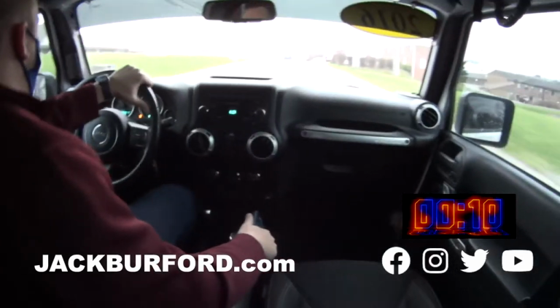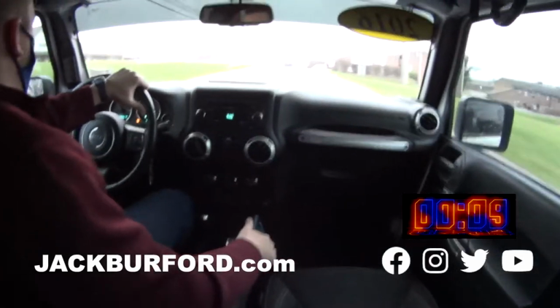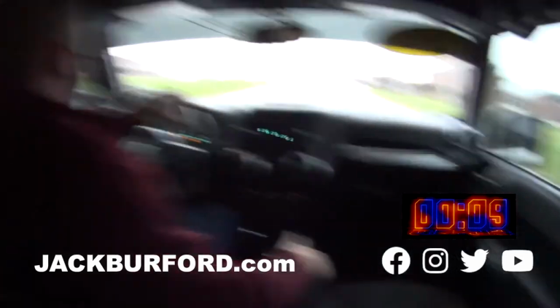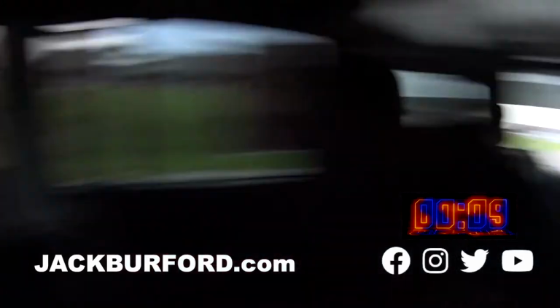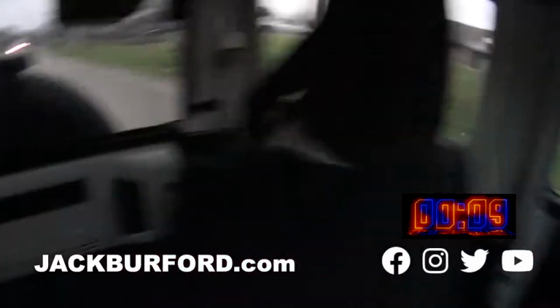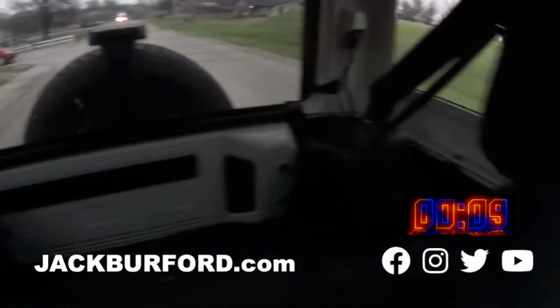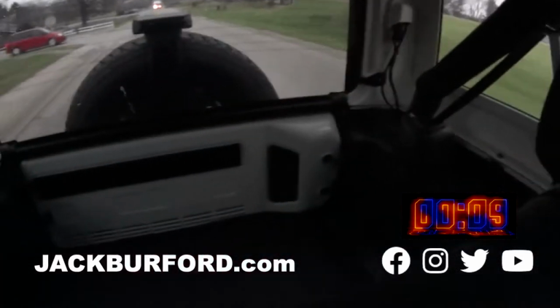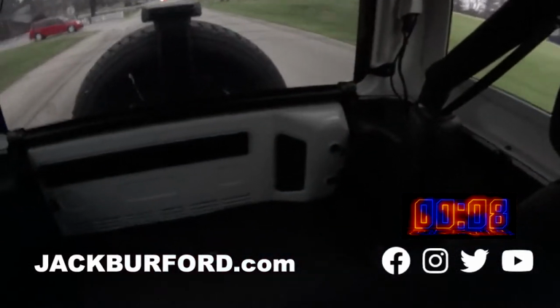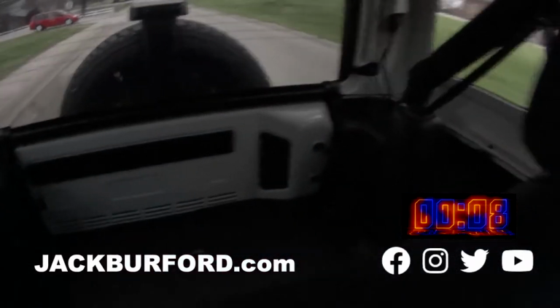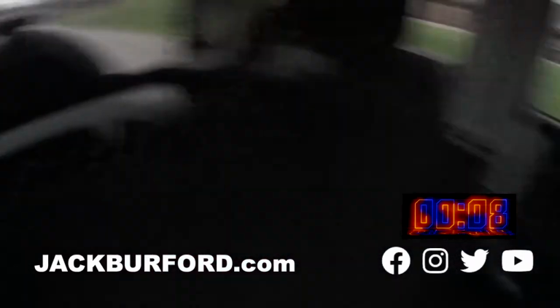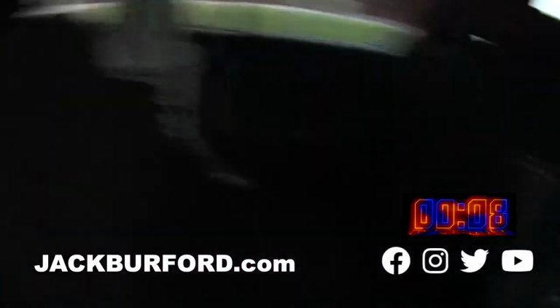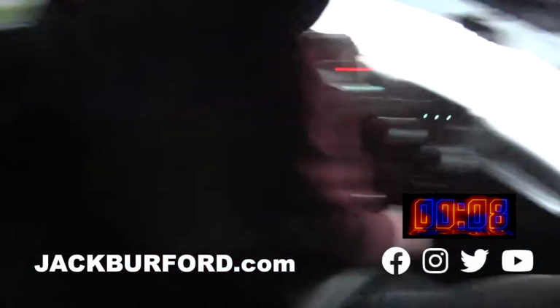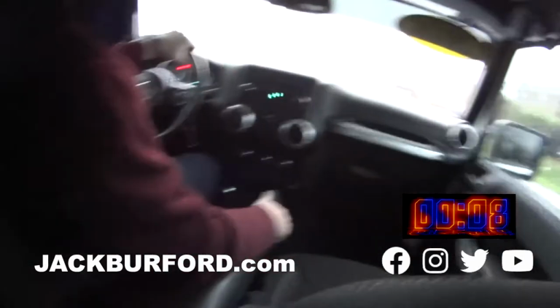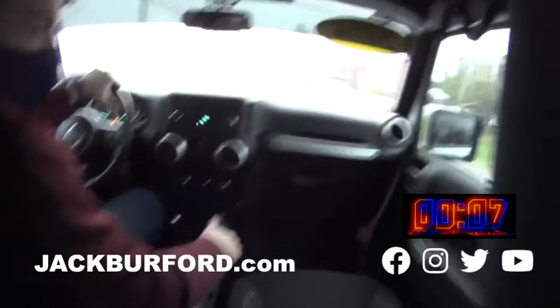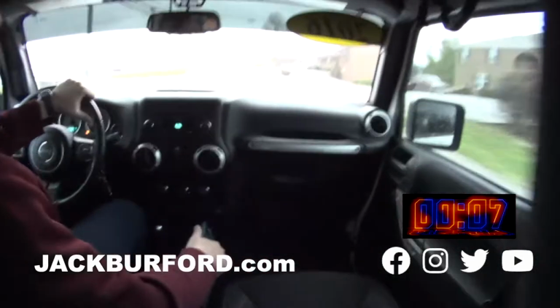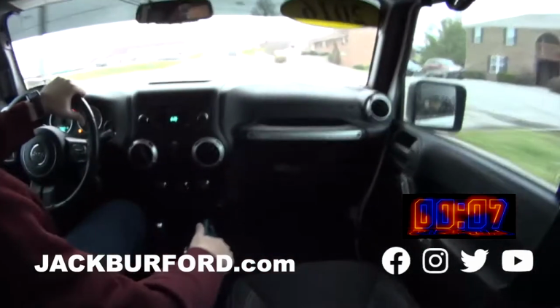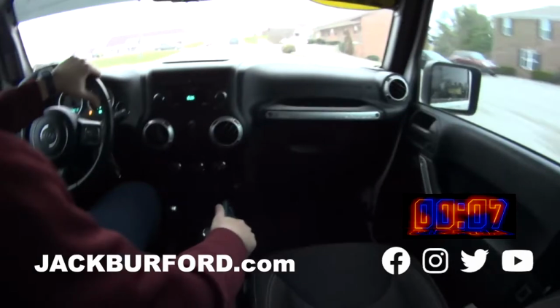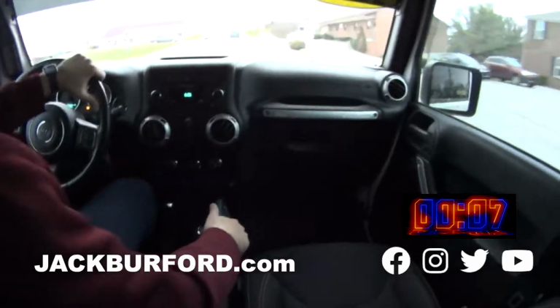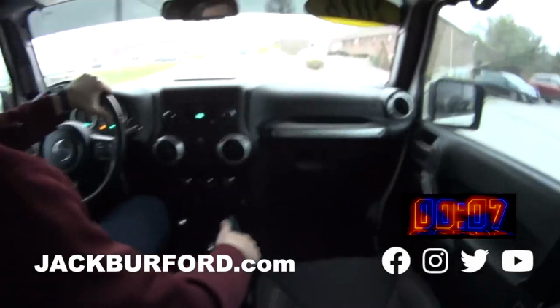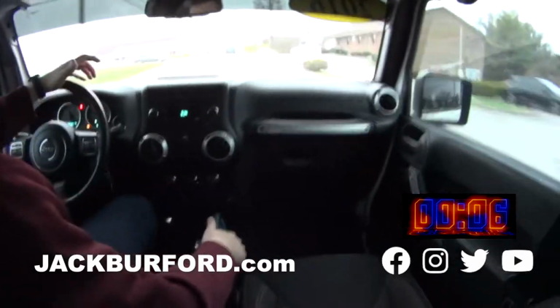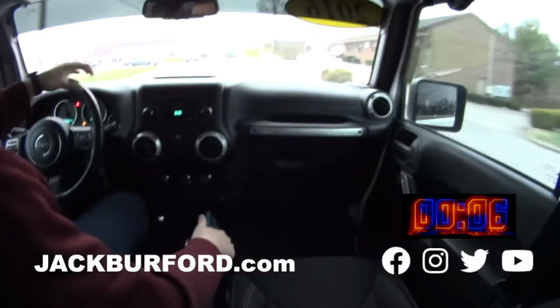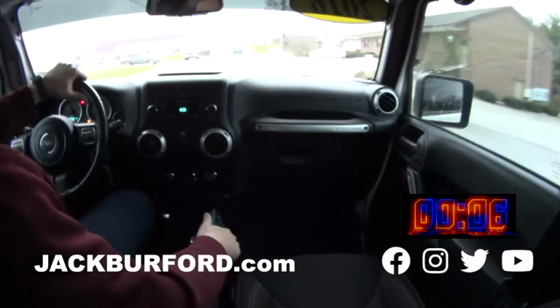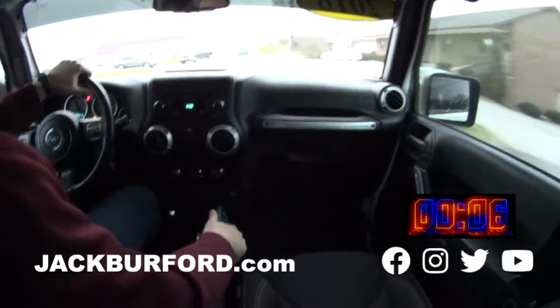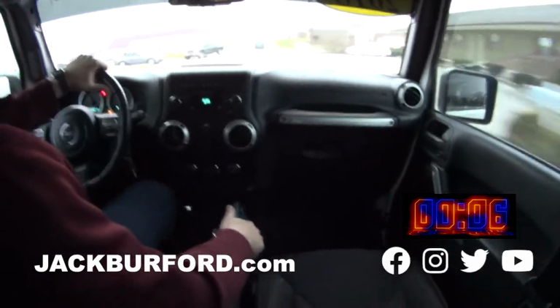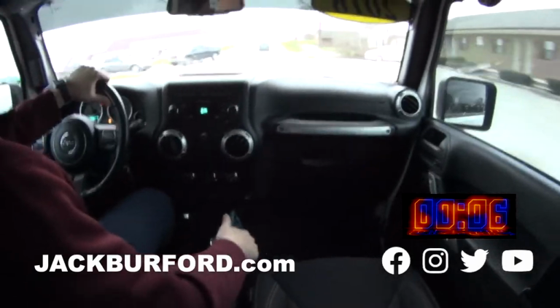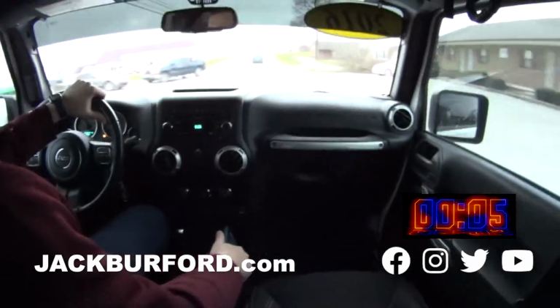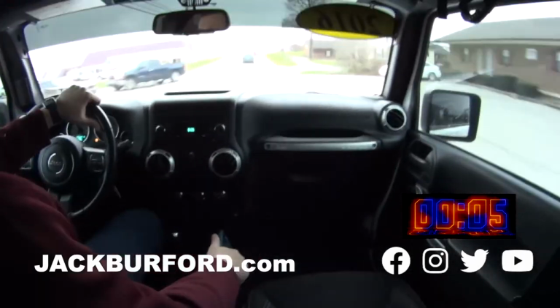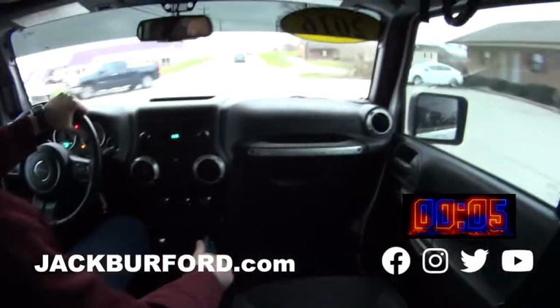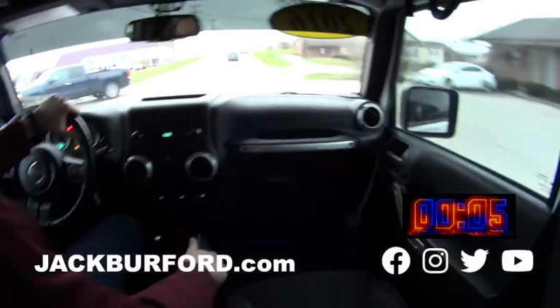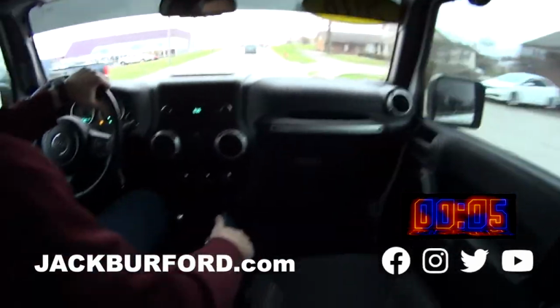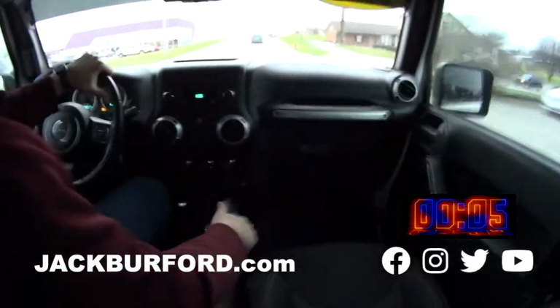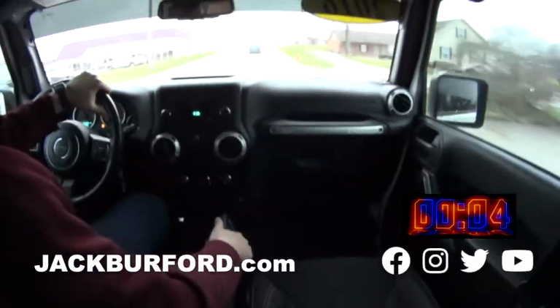And you know what? All kinds of room back here — tons of room. This is really nice, tinted windows and everything. Rides out very smooth.